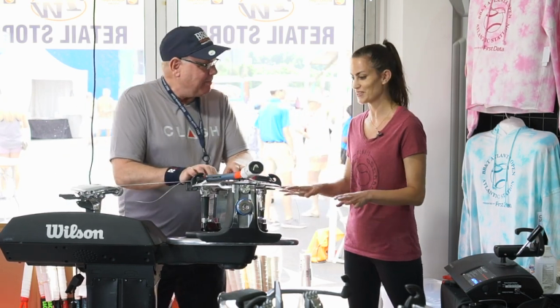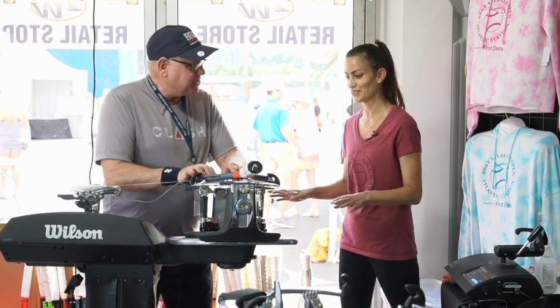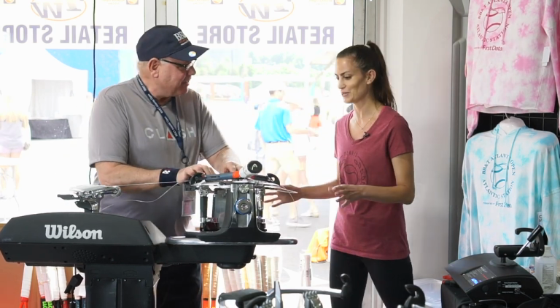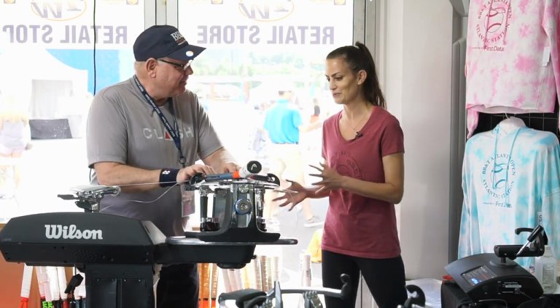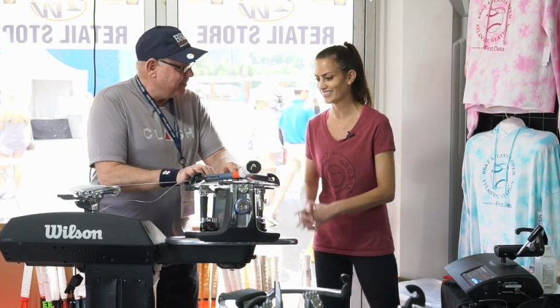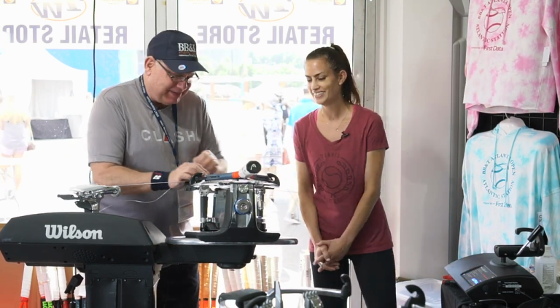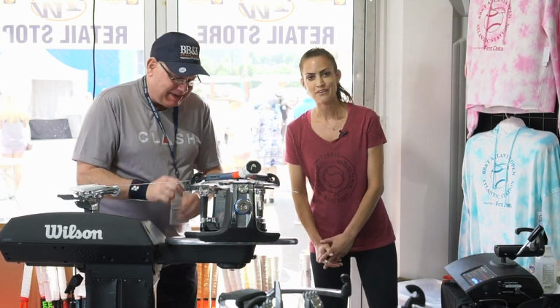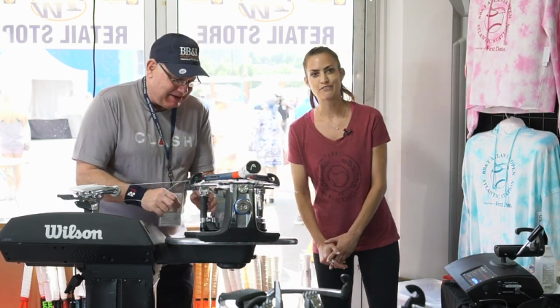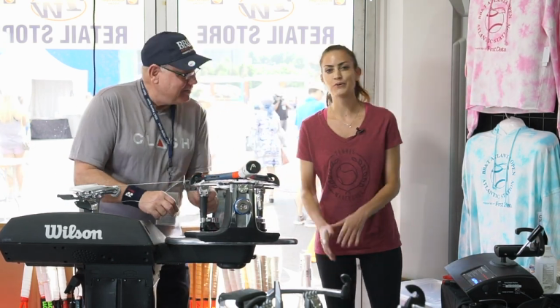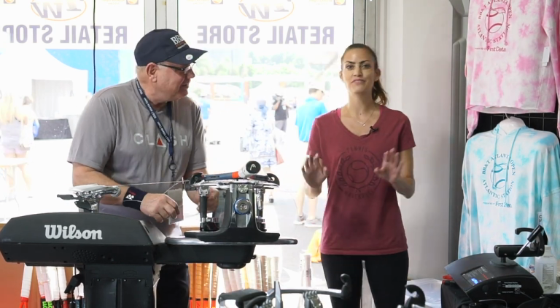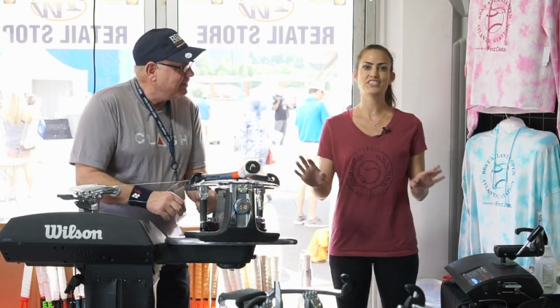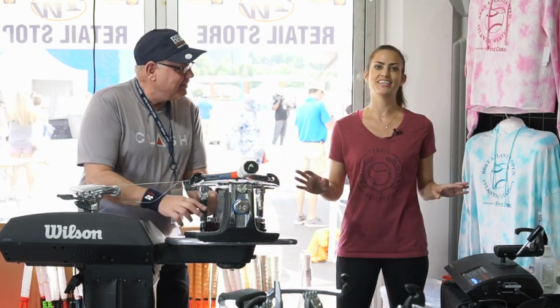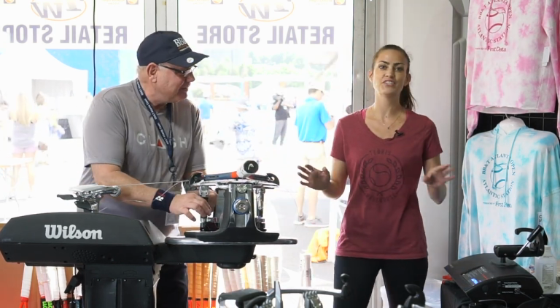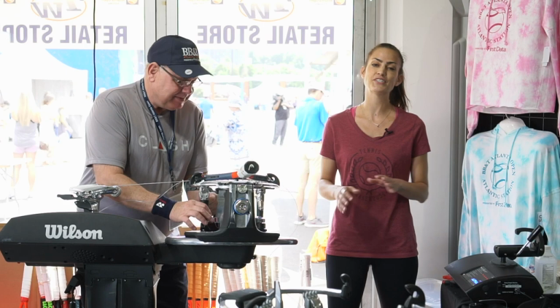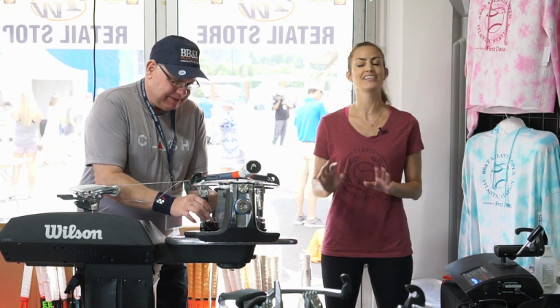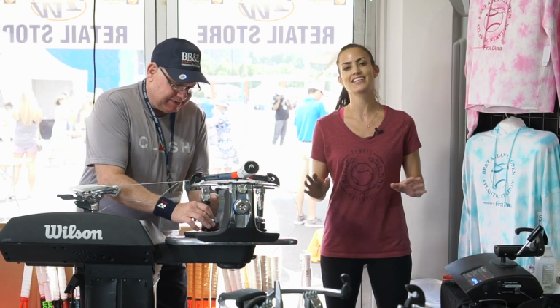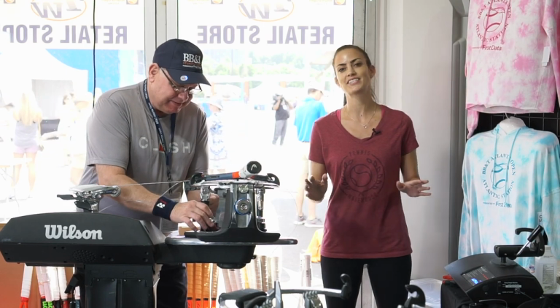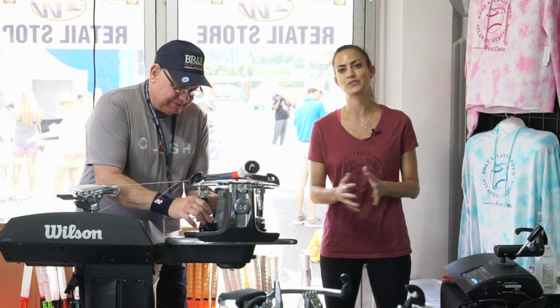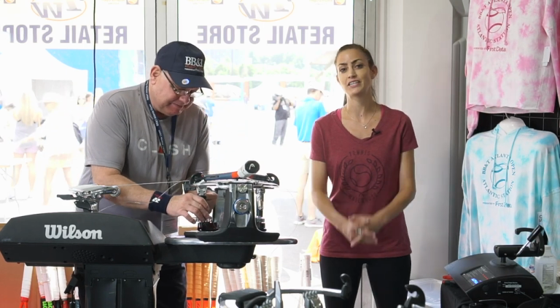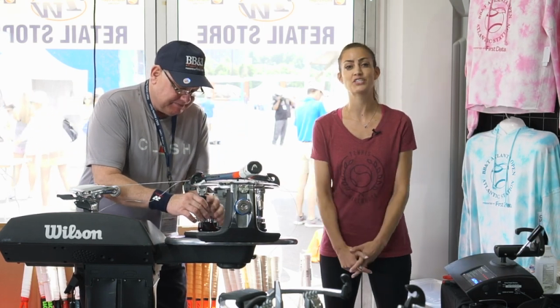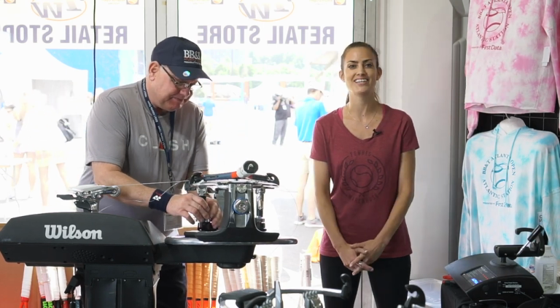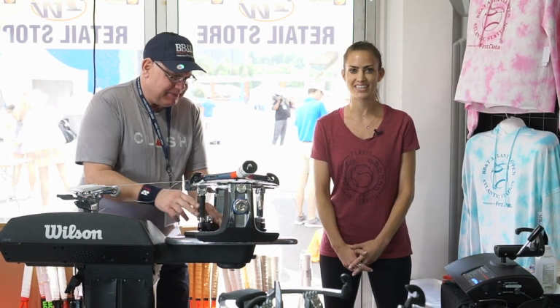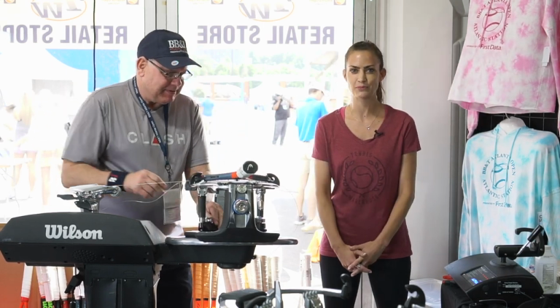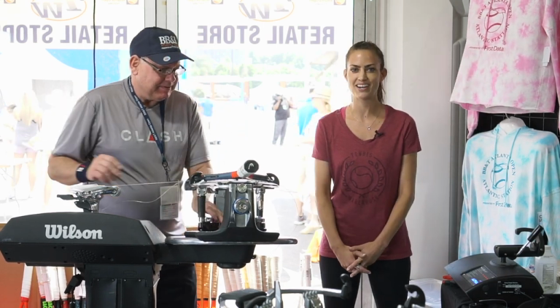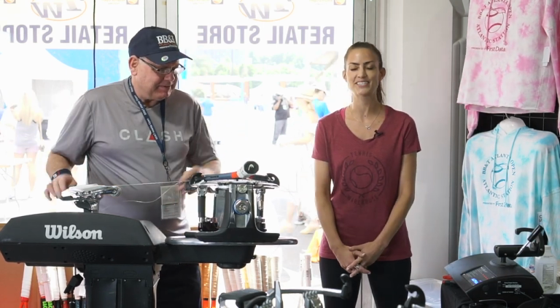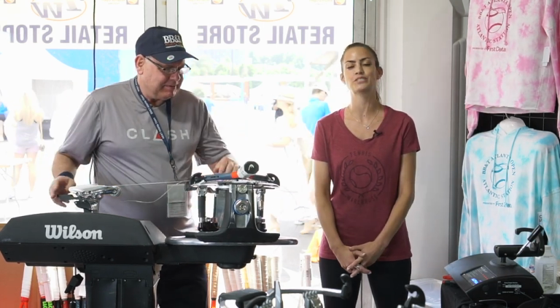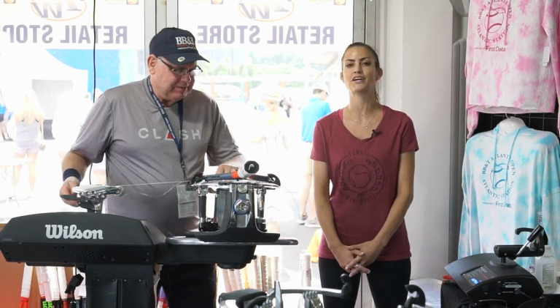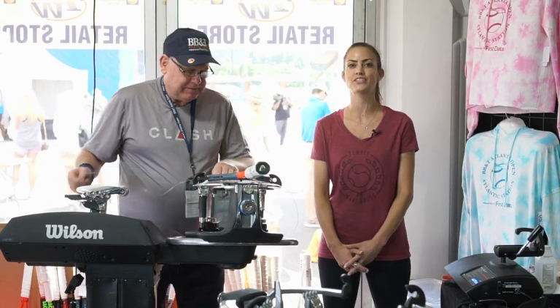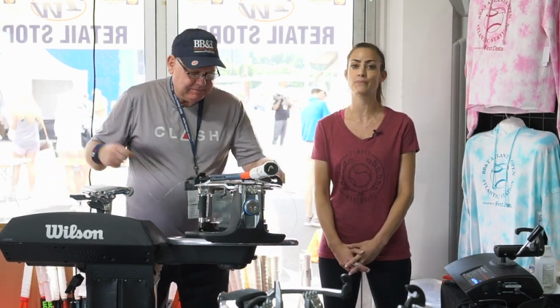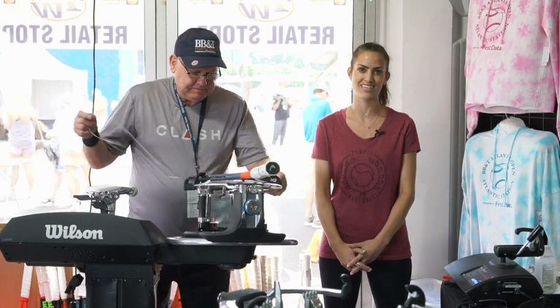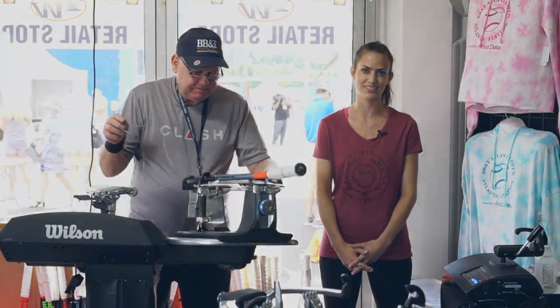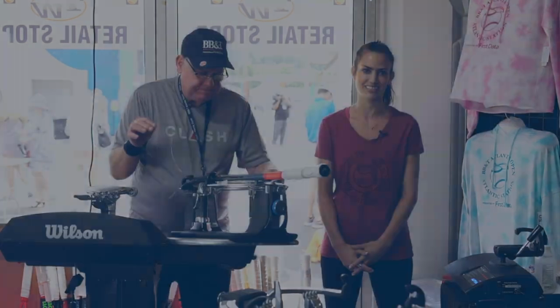Thanks so much for taking the time — I know you guys are super busy. For more information on strings or anything else tennis related, be sure to head to Tennis Warehouse, Tennis Warehouse Europe, or Tennis Only.